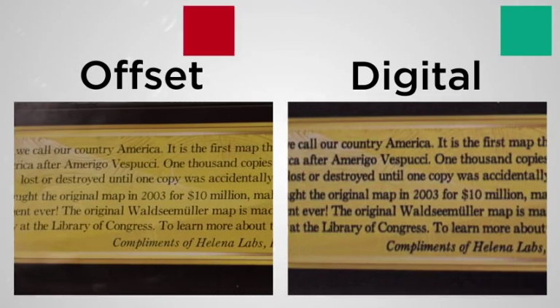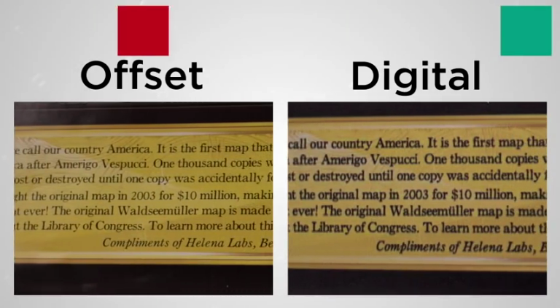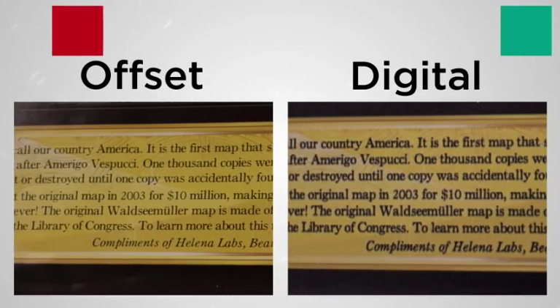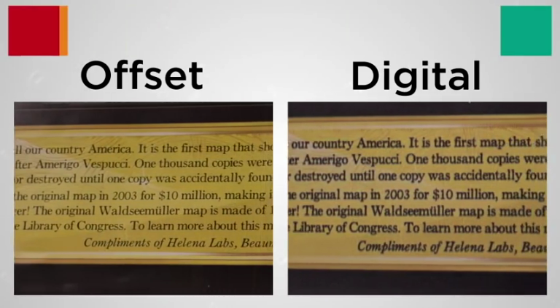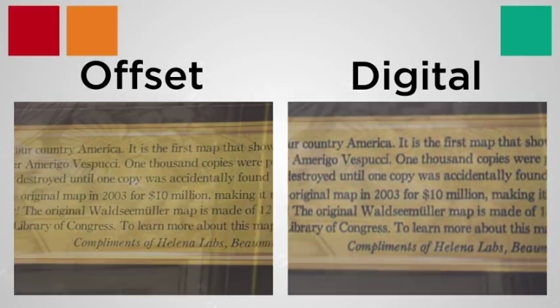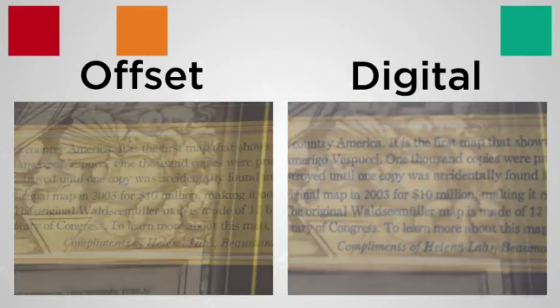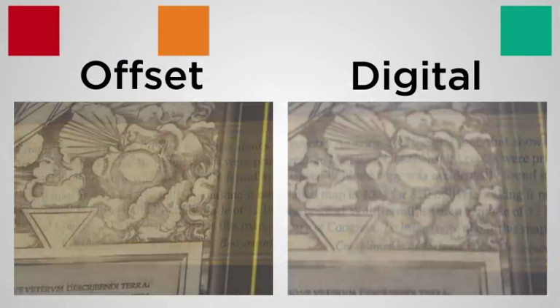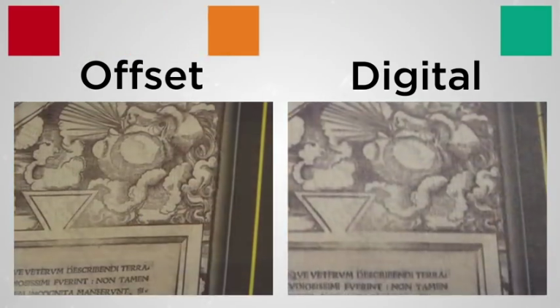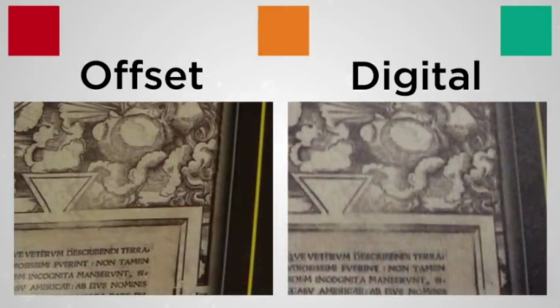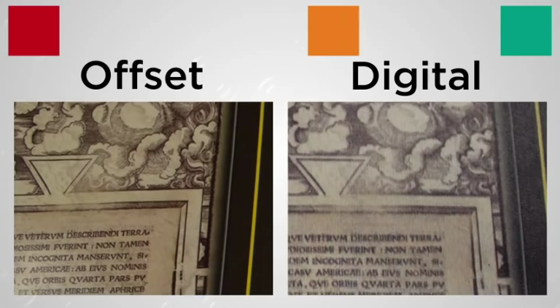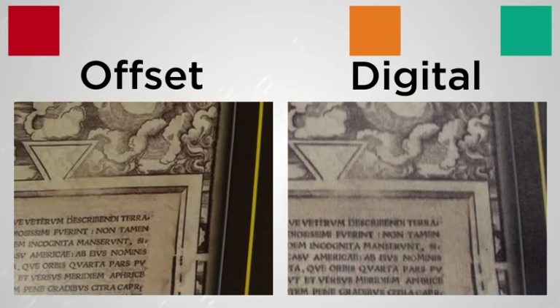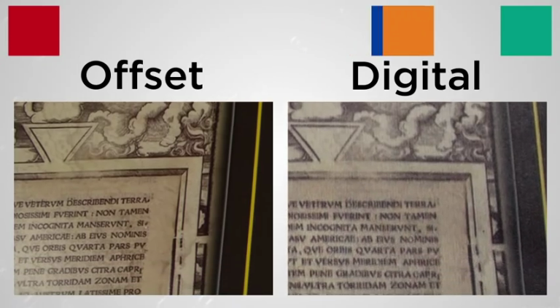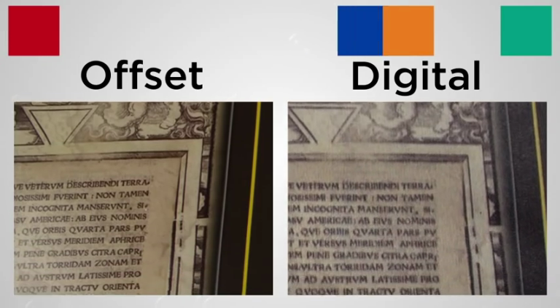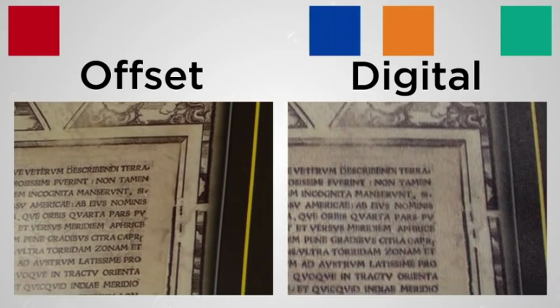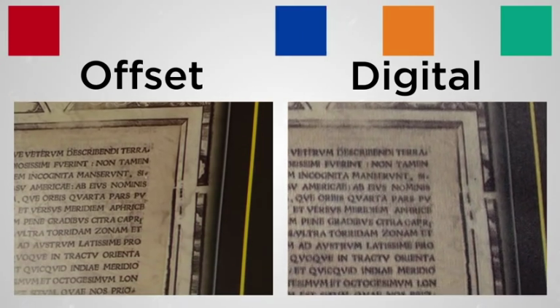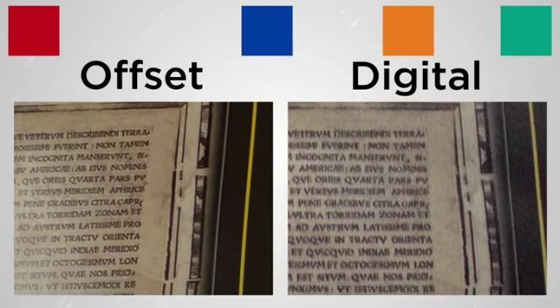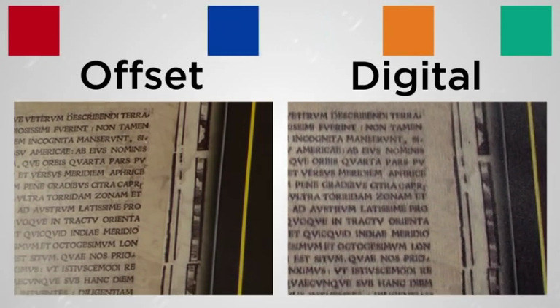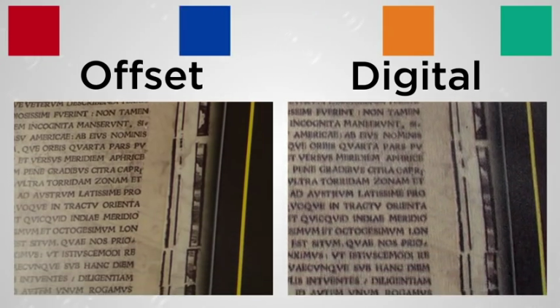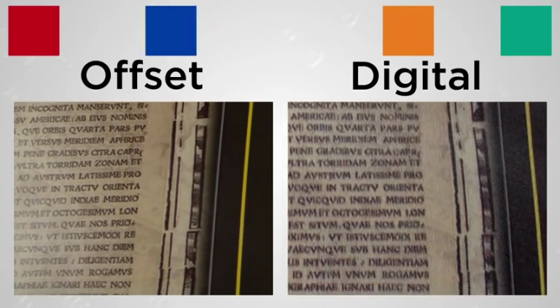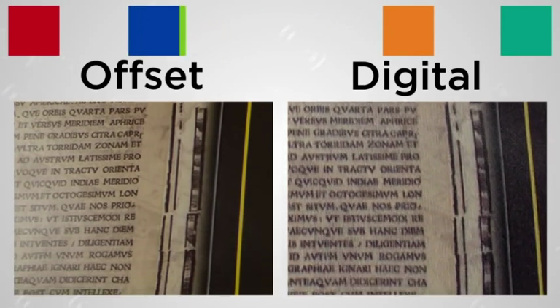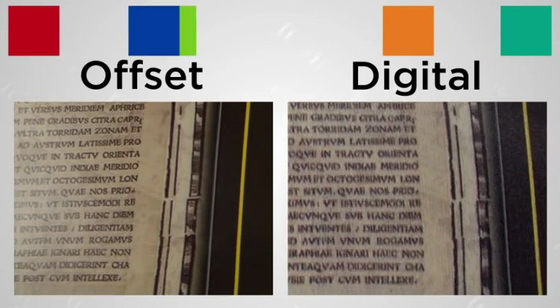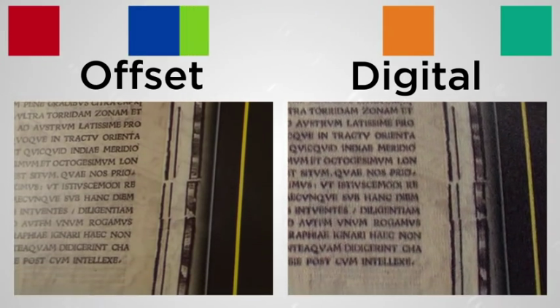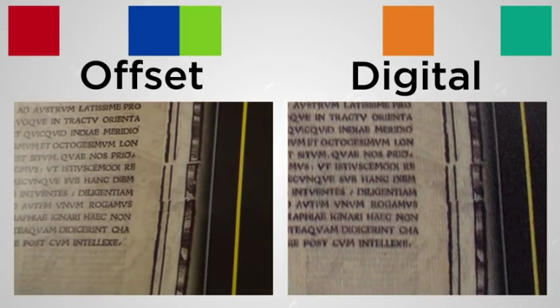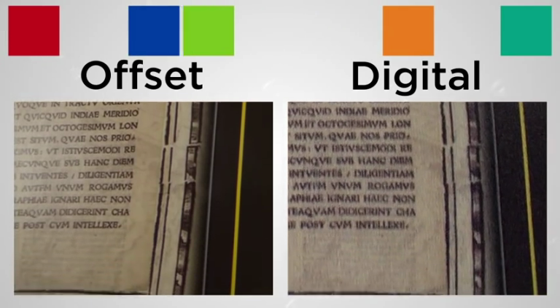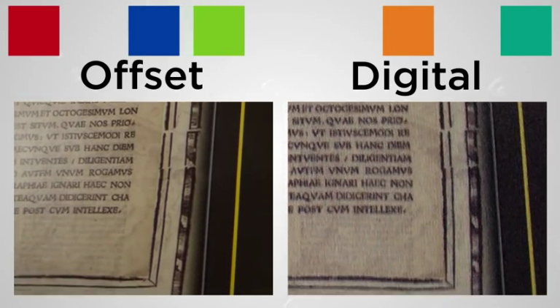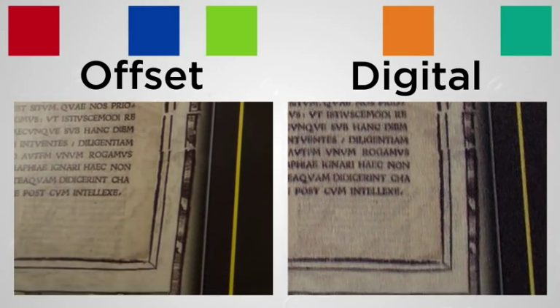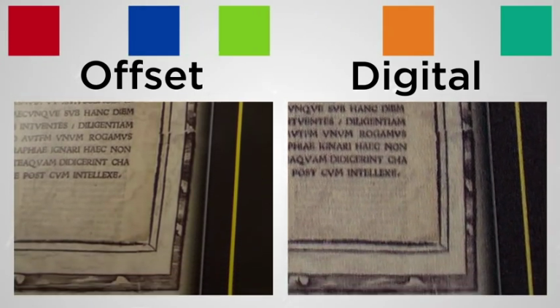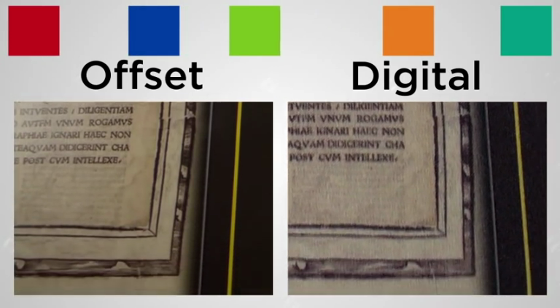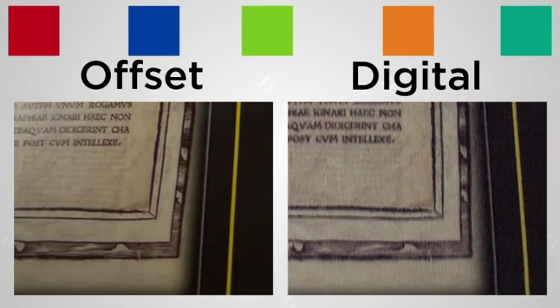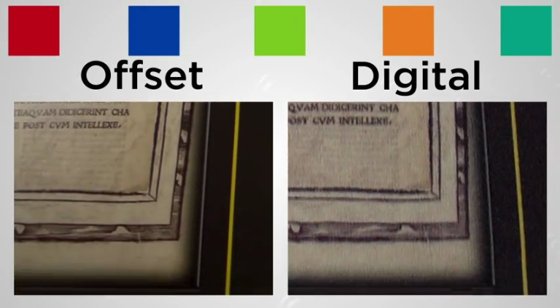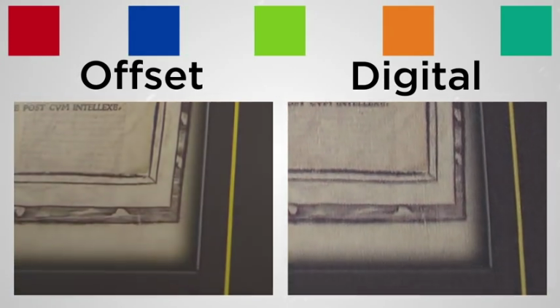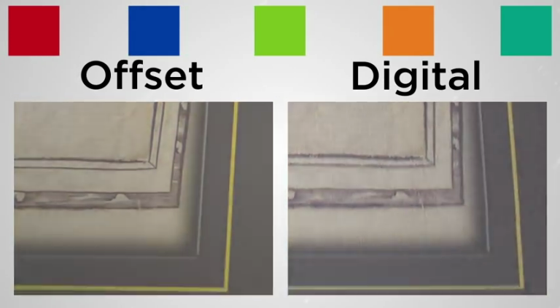So if your art has a lot of detail or small text, you may be more satisfied with the quality of offset printing.